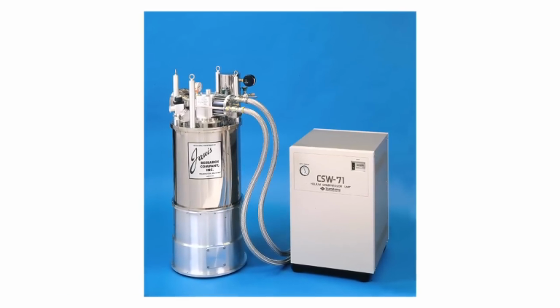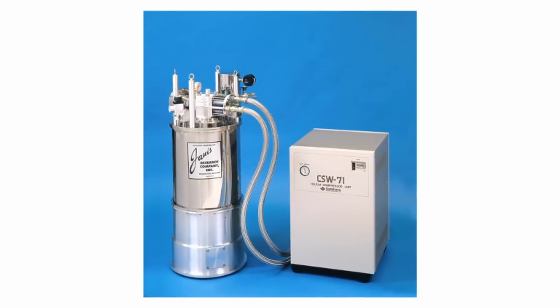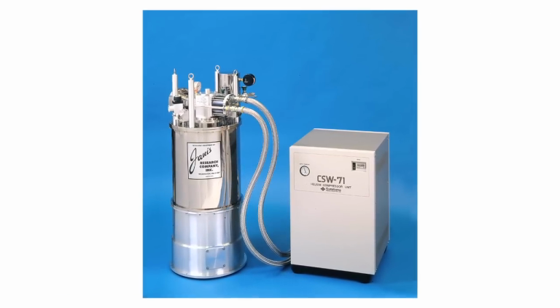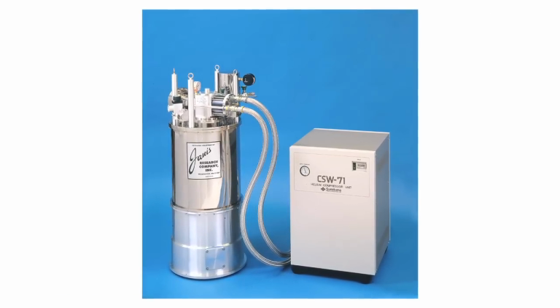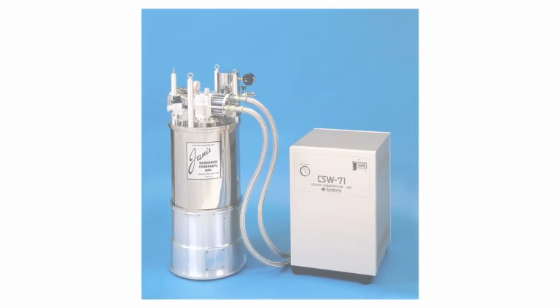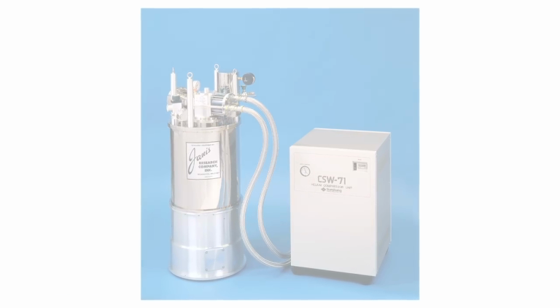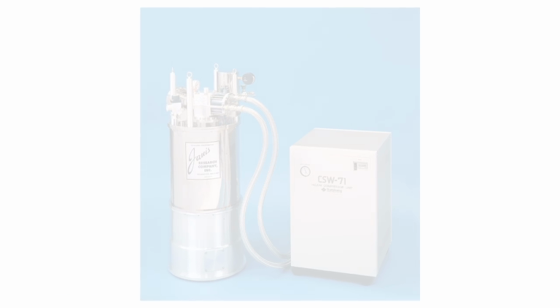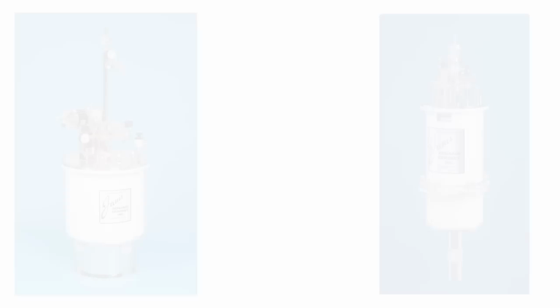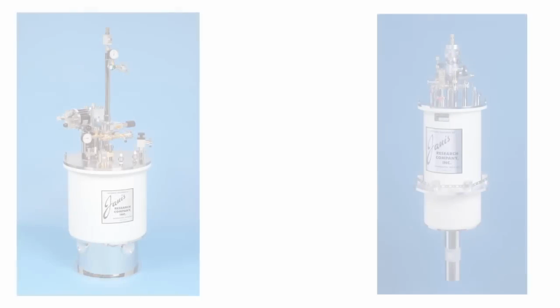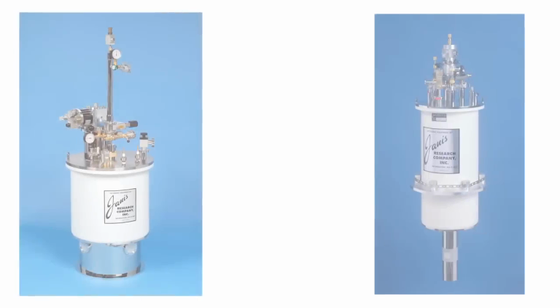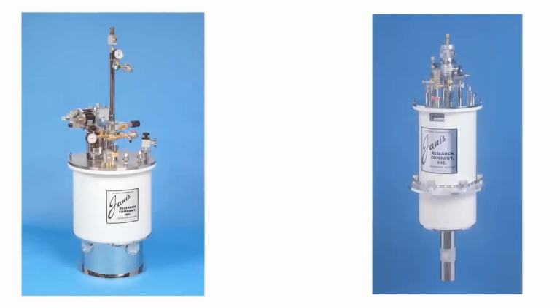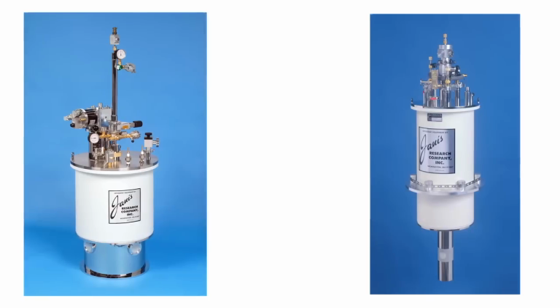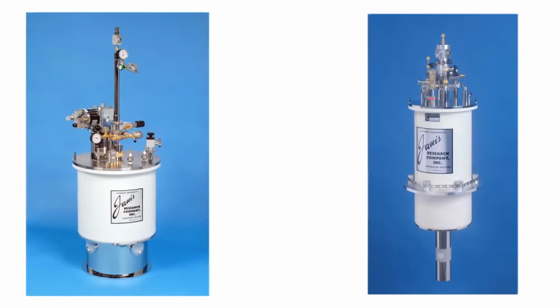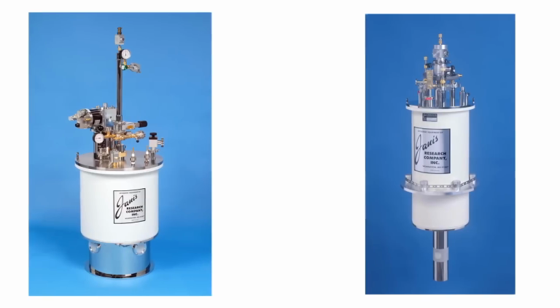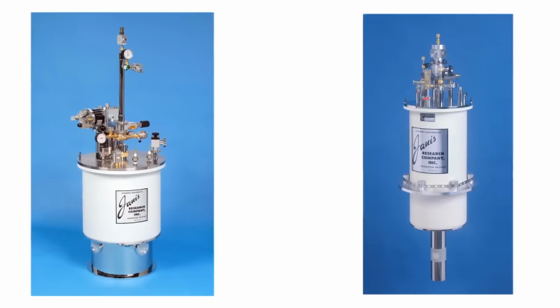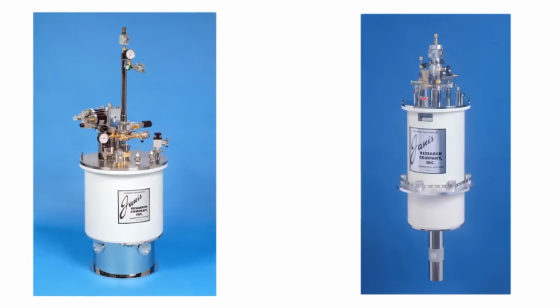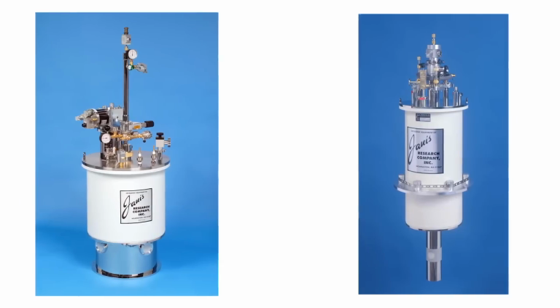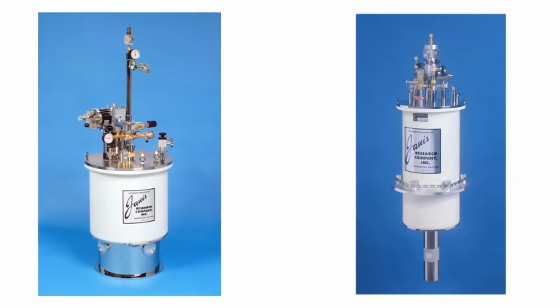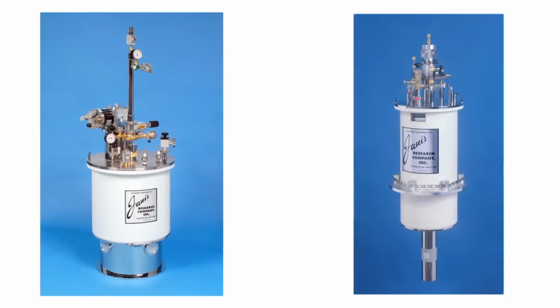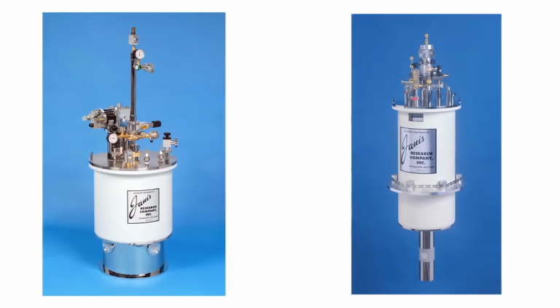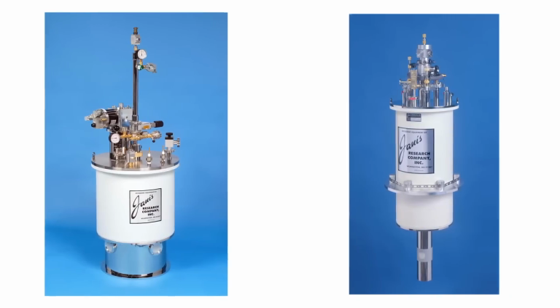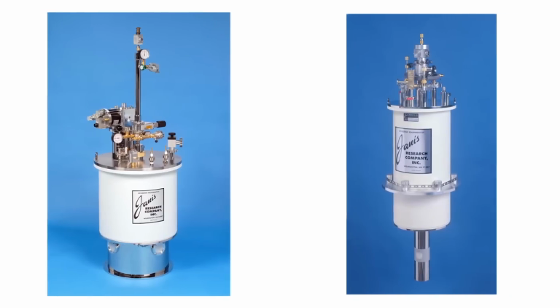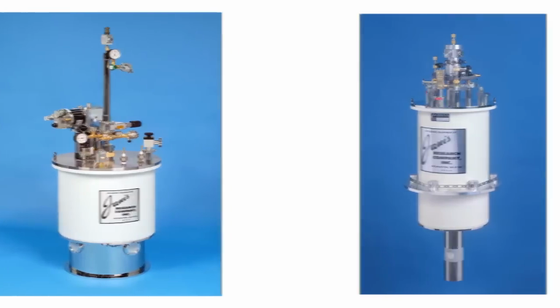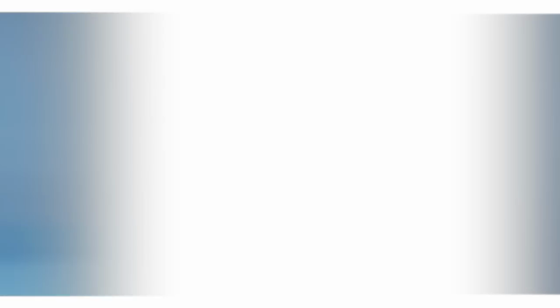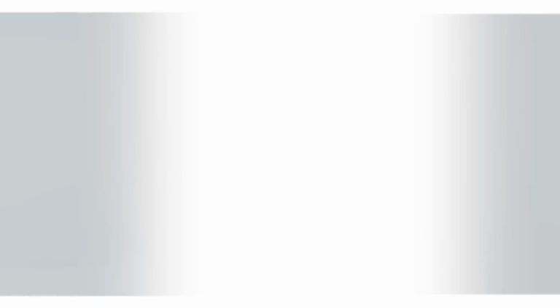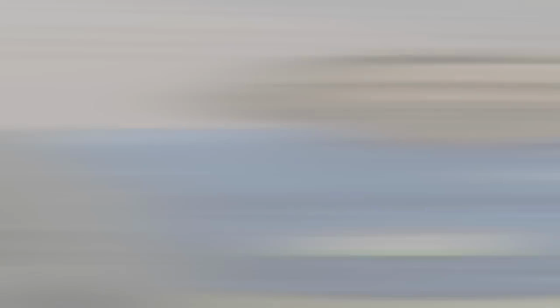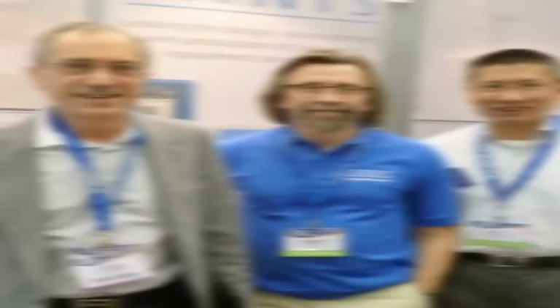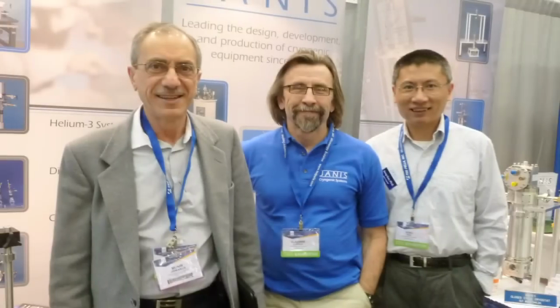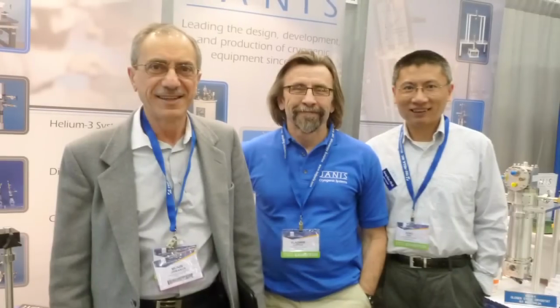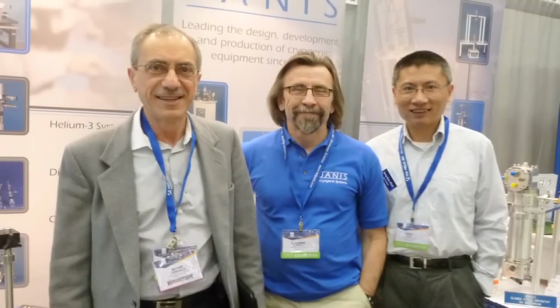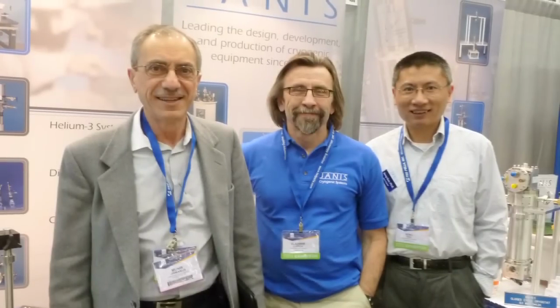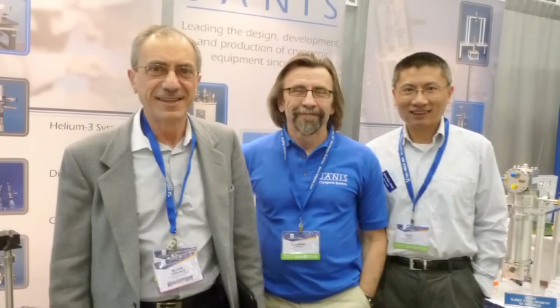Helium-3 systems and dilution refrigerators for temperatures to 9 millikelvin or lower. Our staff of scientists will help you determine the system best suited to meet your cryogenic requirements.